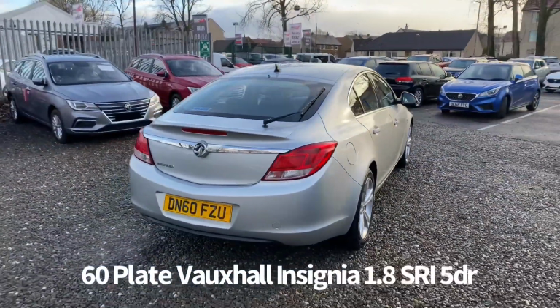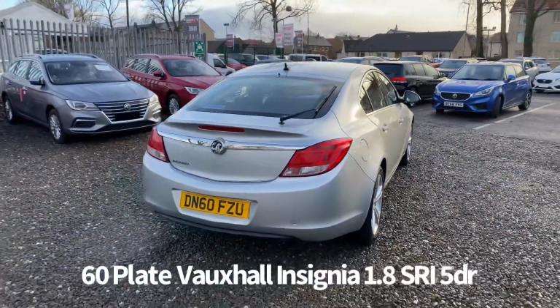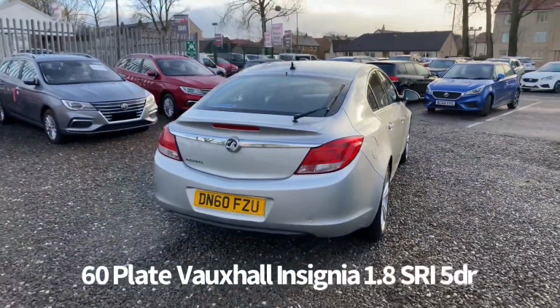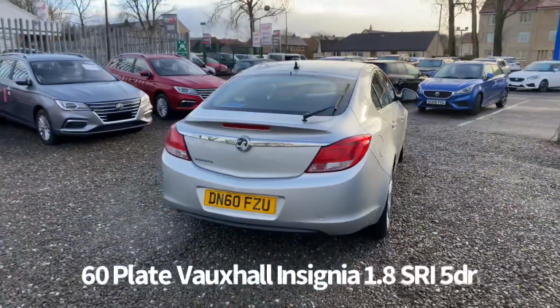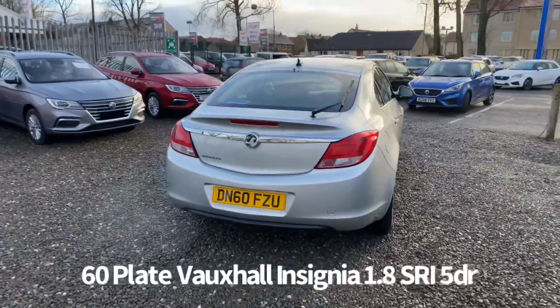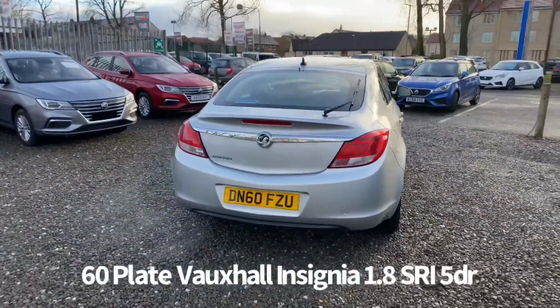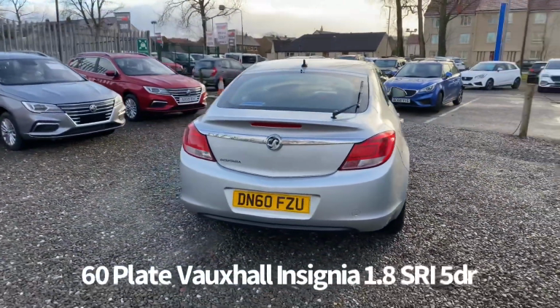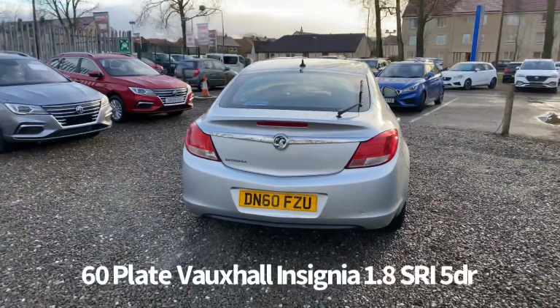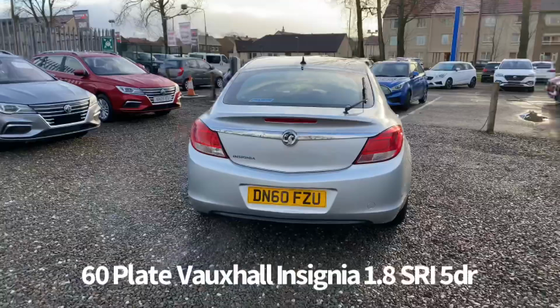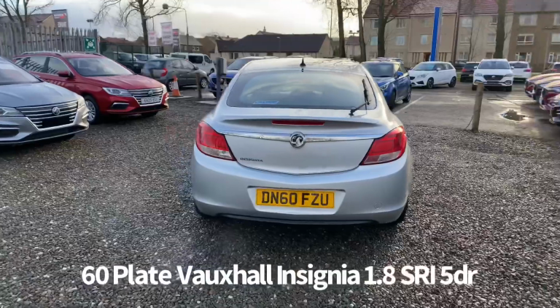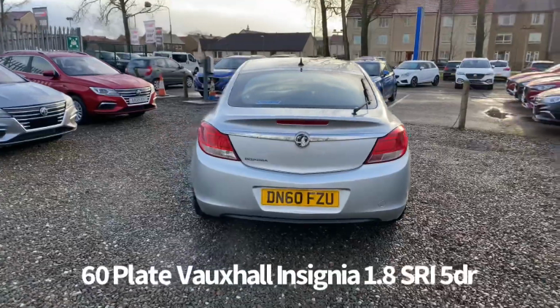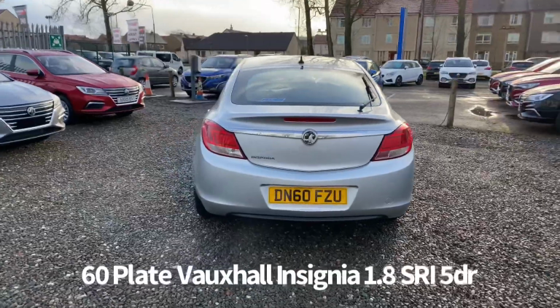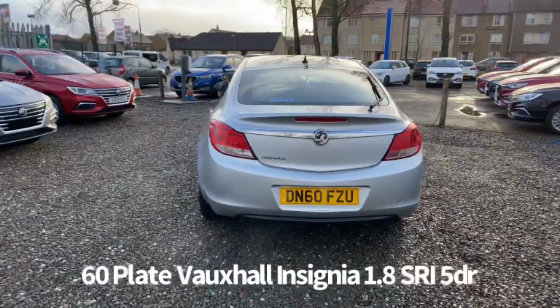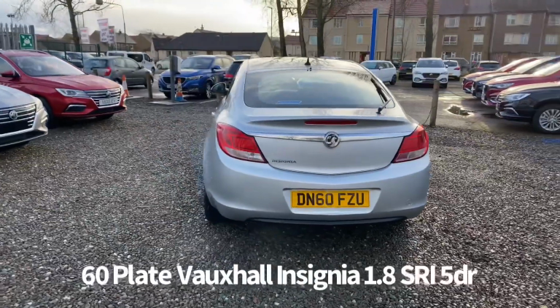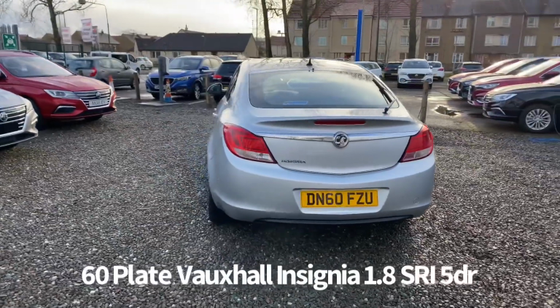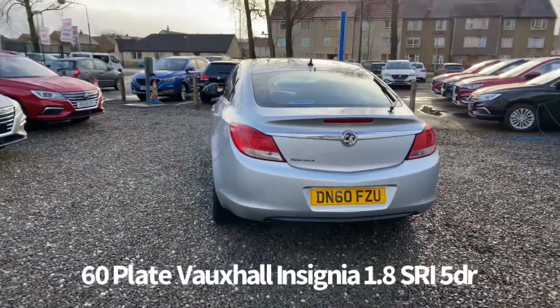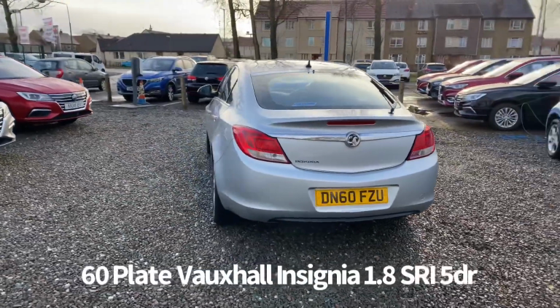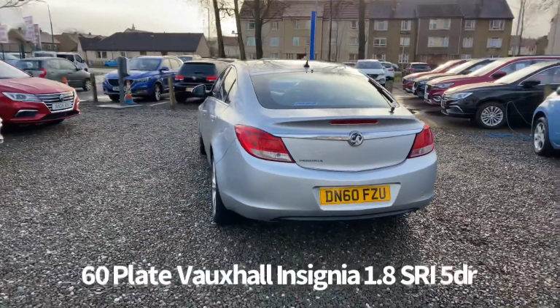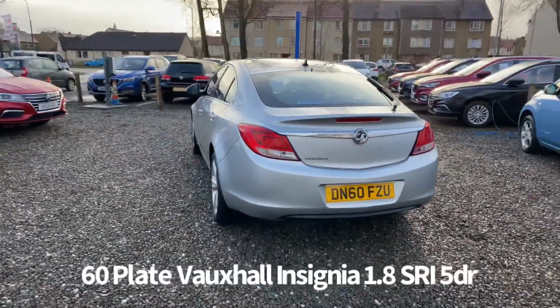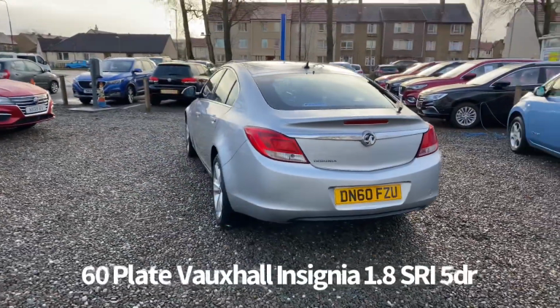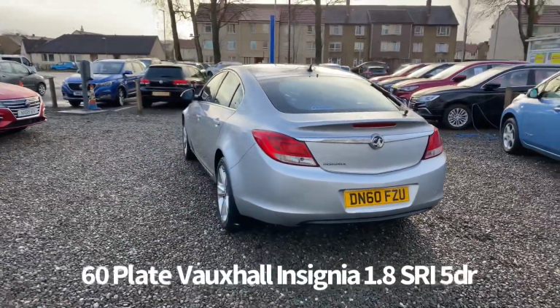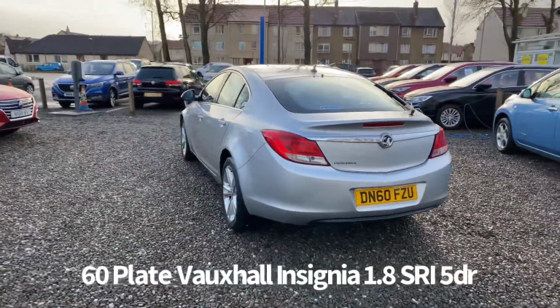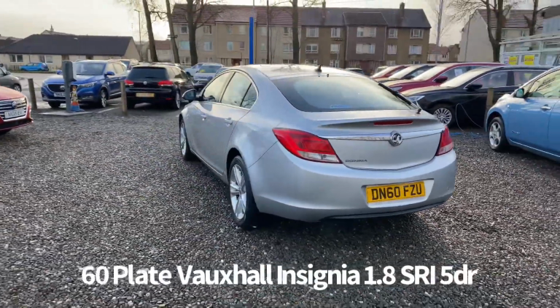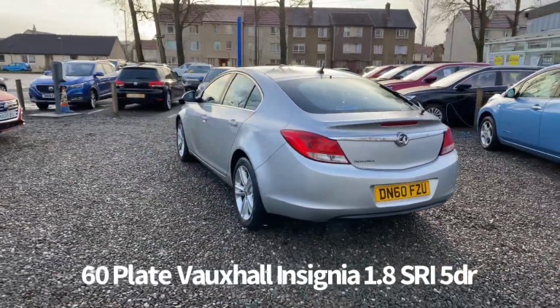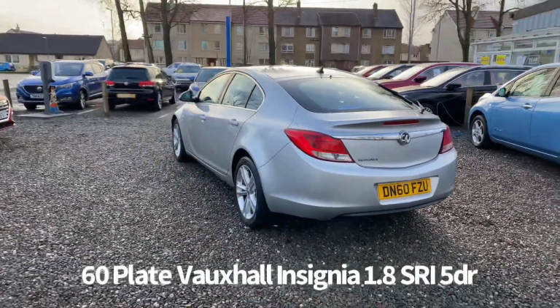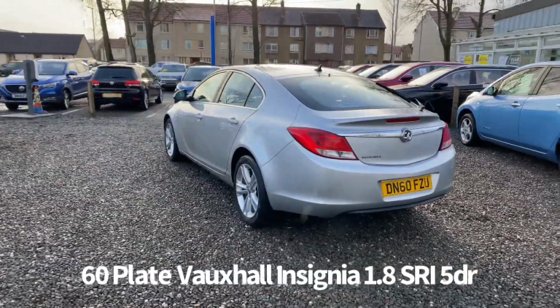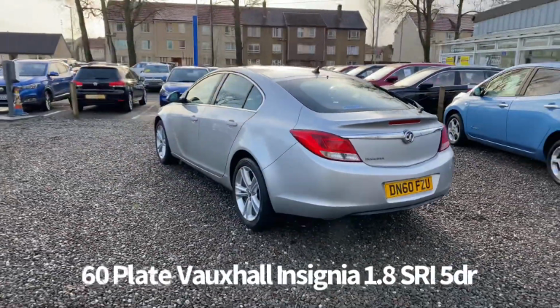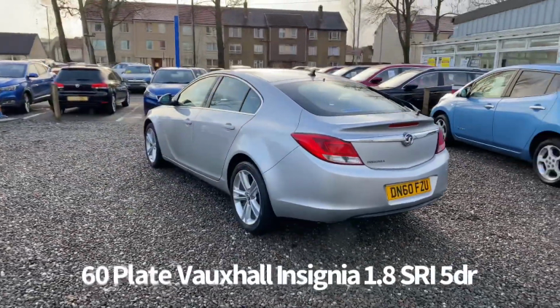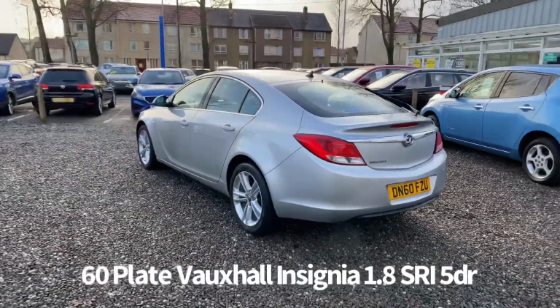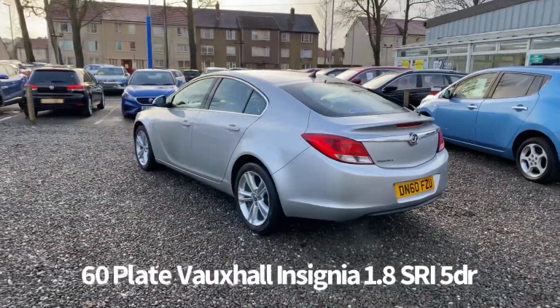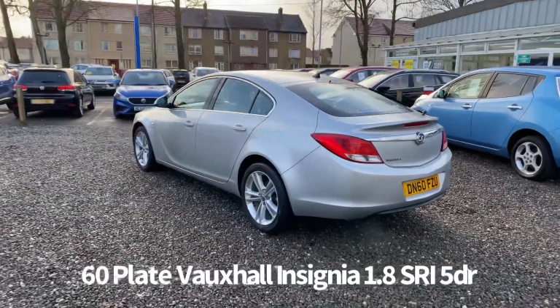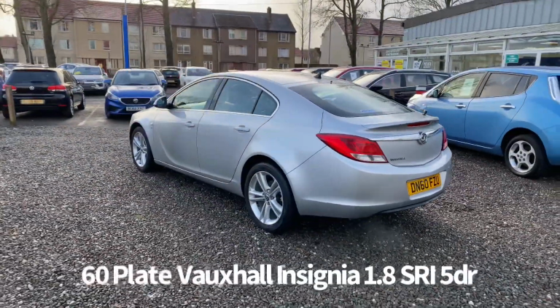It's covered just coming up to 91,000 miles. It comes with two keys and will be supplied with a six month parts and labour warranty when sold.